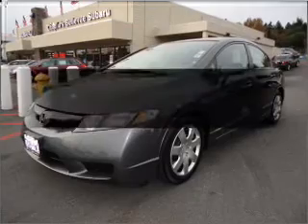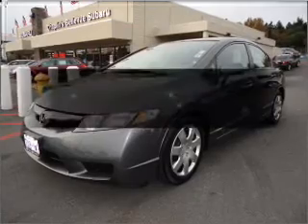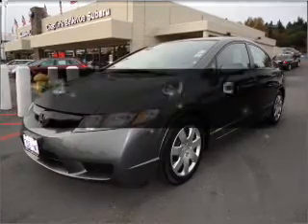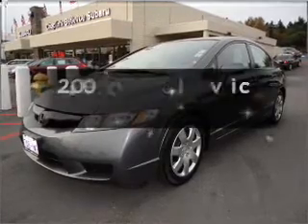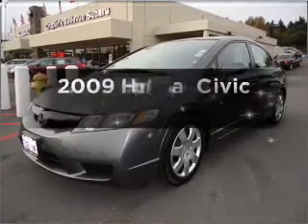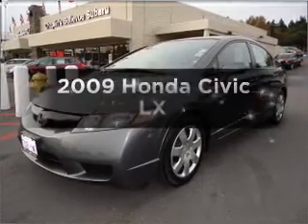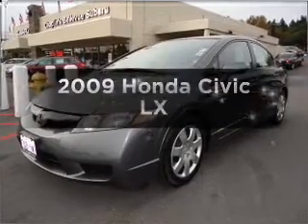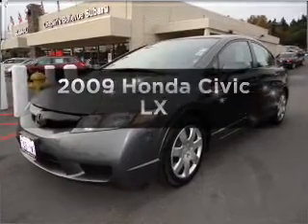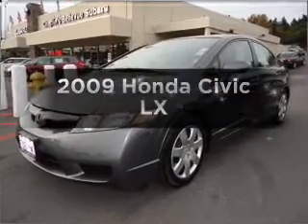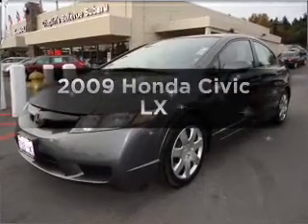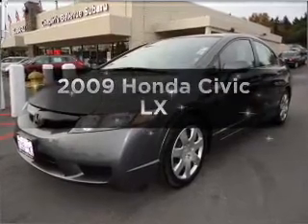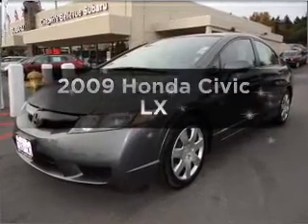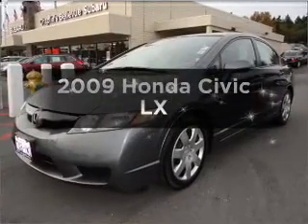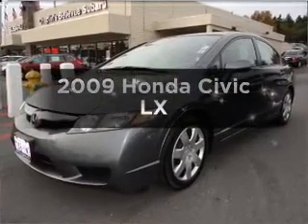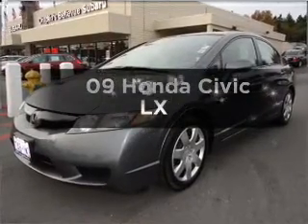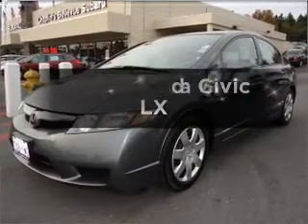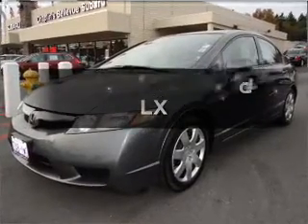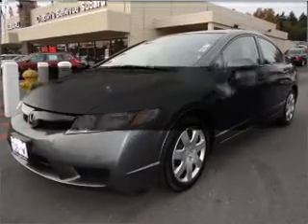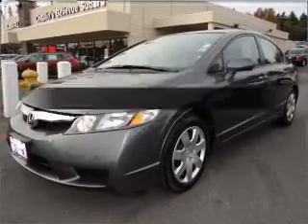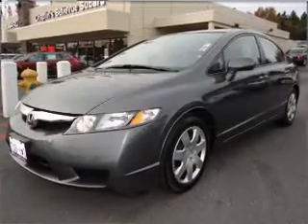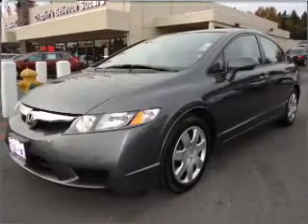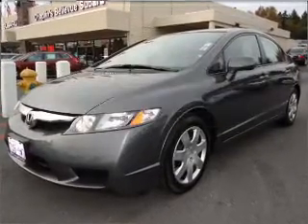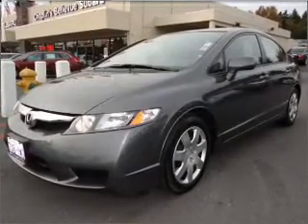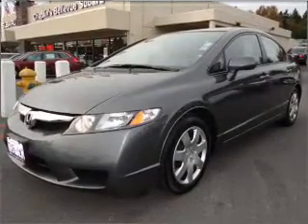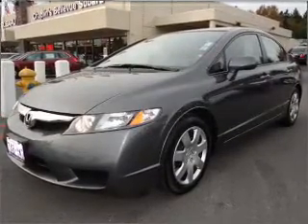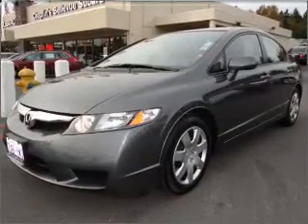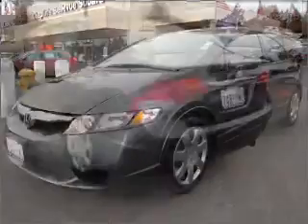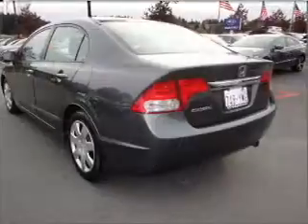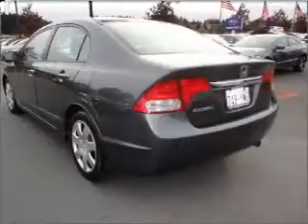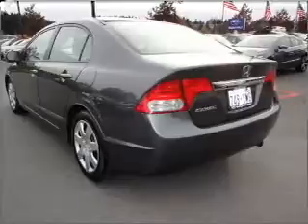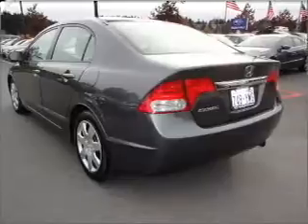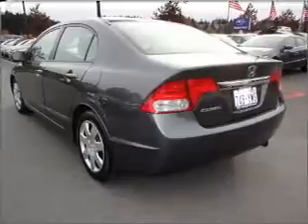Introducing the 2009 Honda Civic. If you're looking for a first-rate auto, this one could be yours today.